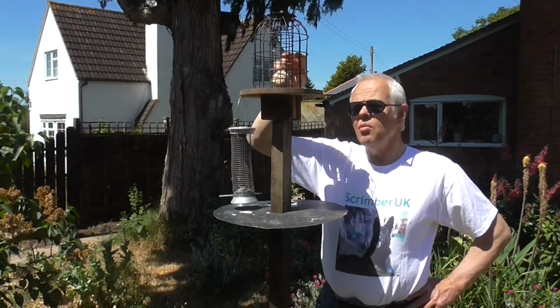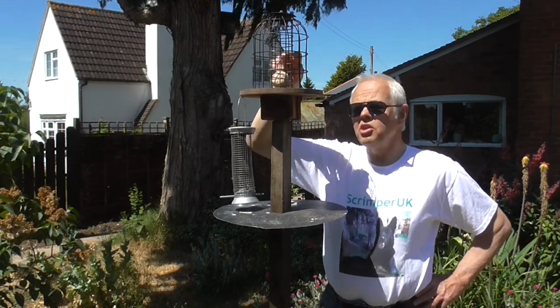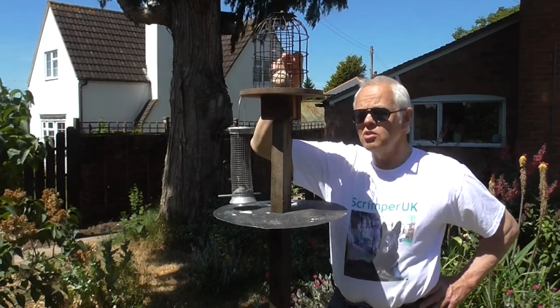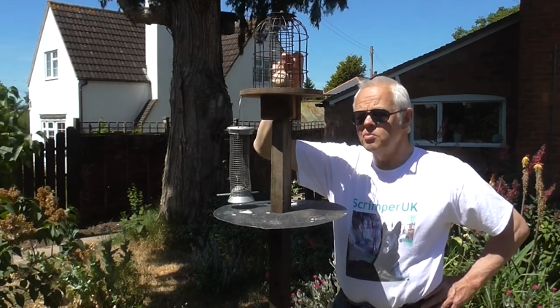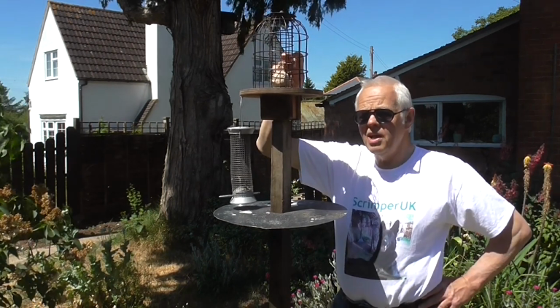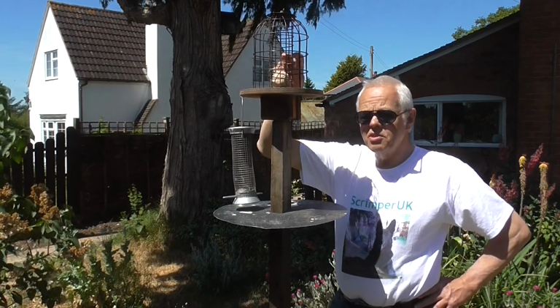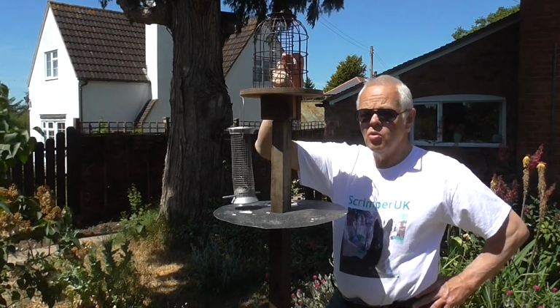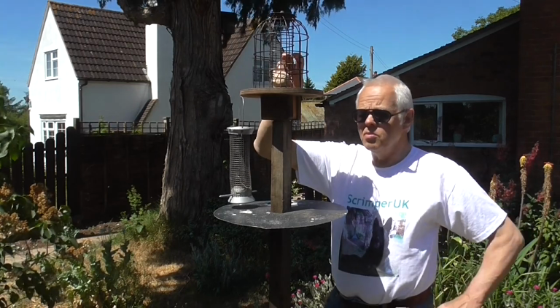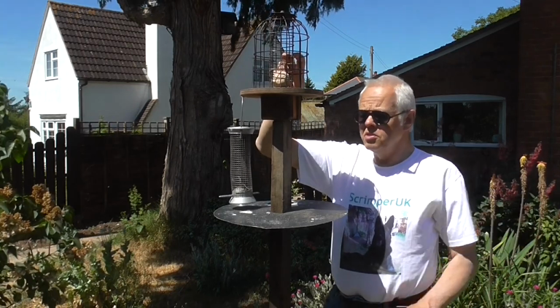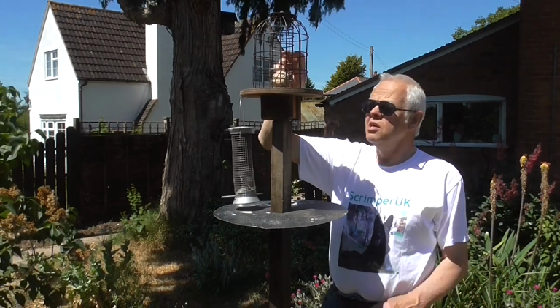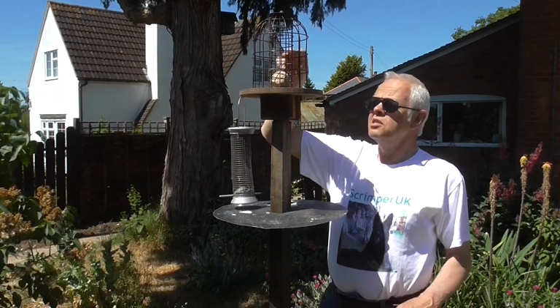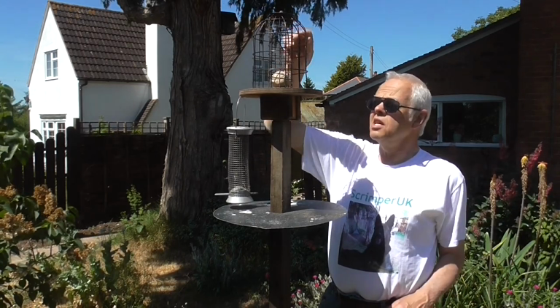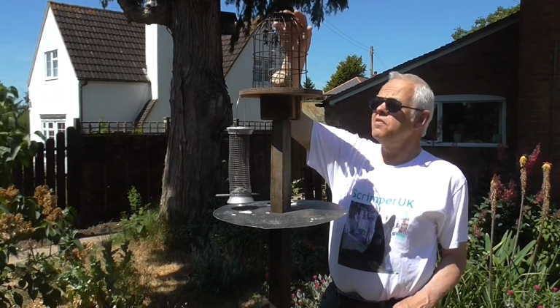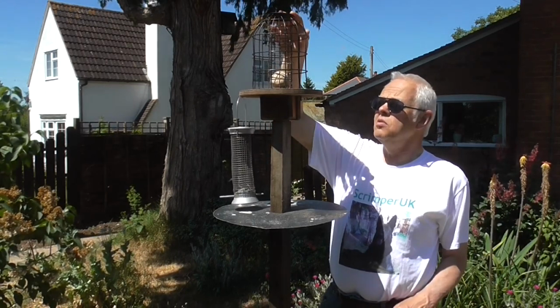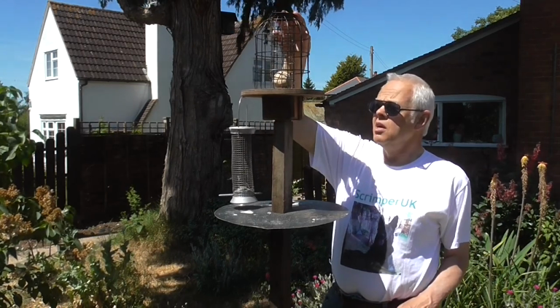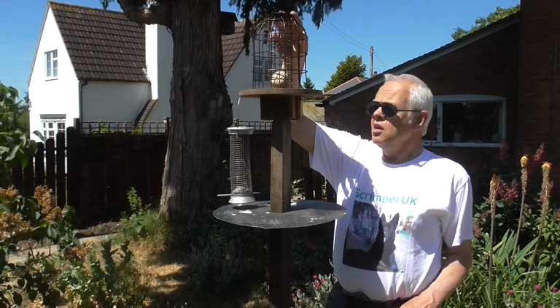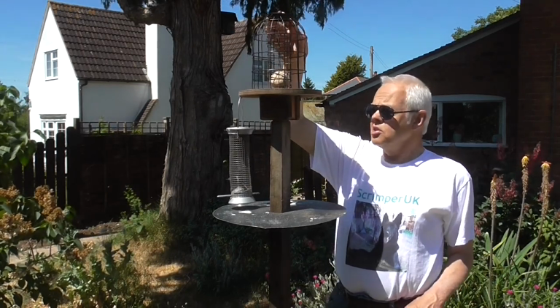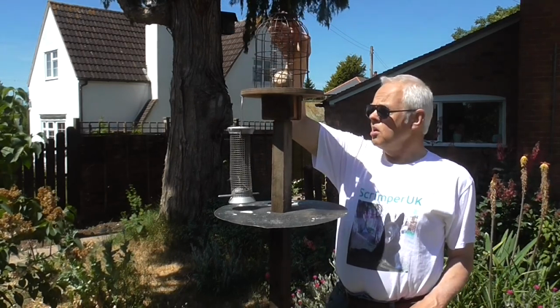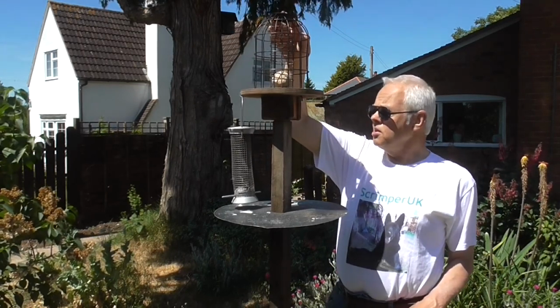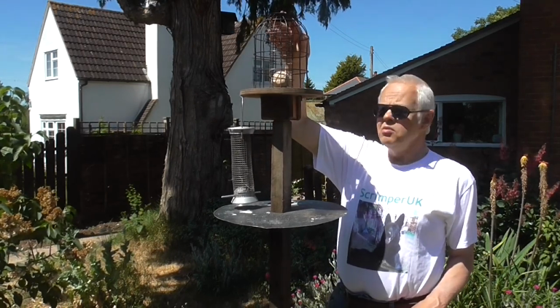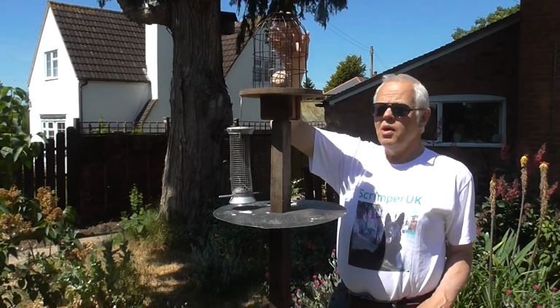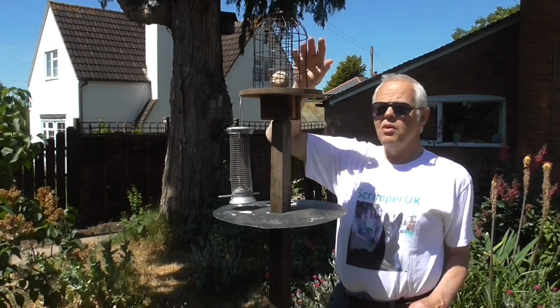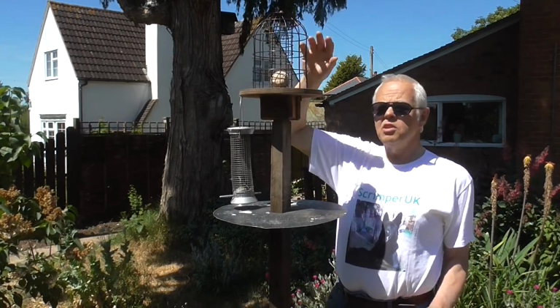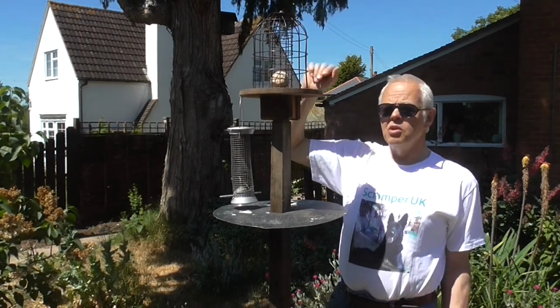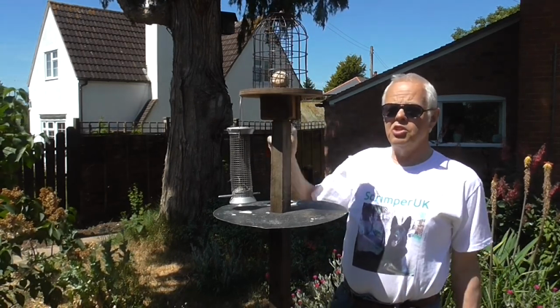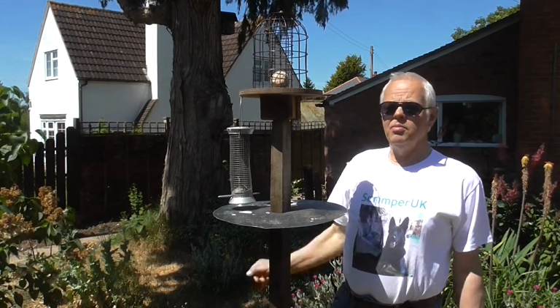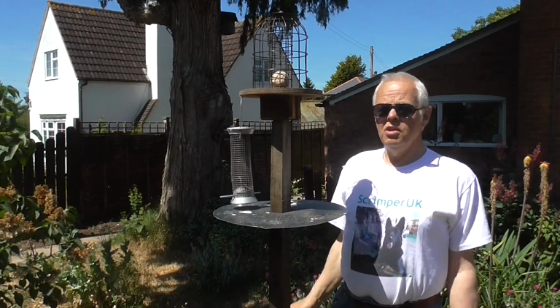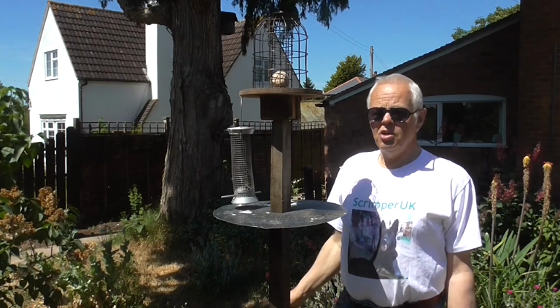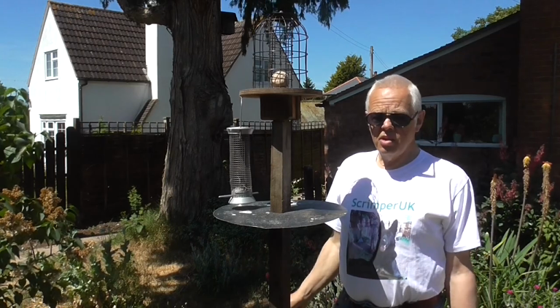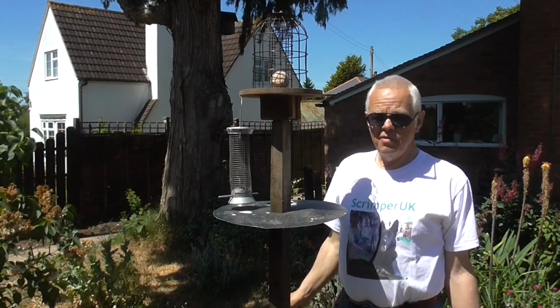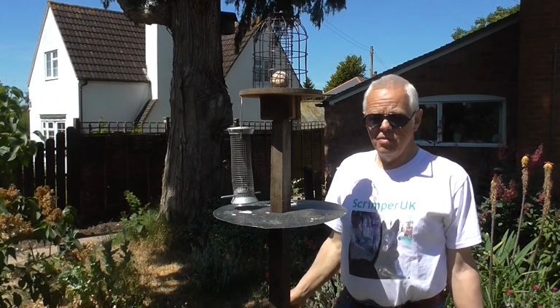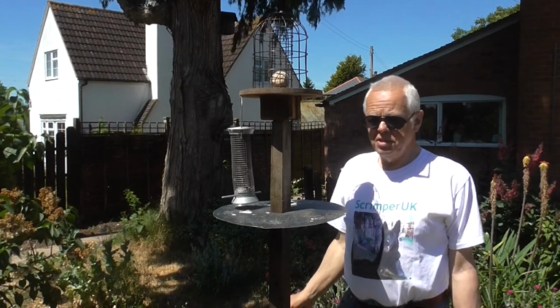So I thought I'd try and design something that will stop the jackdaws but allow the smaller birds to take the food. We're going to the workshop now and I'll show you what I have in mind.